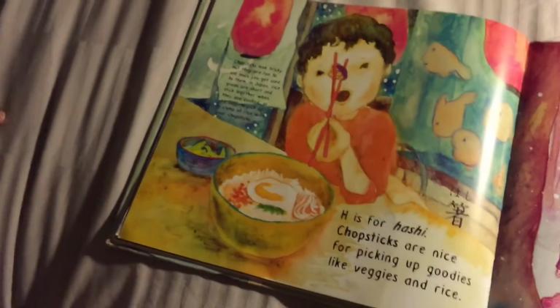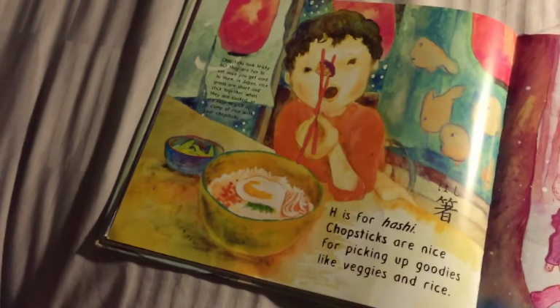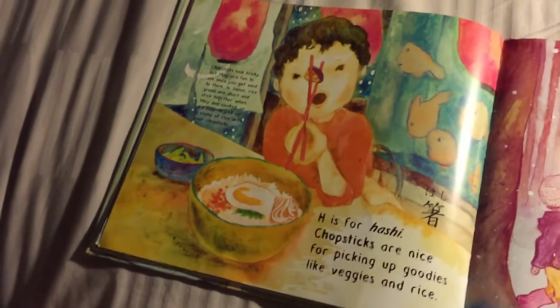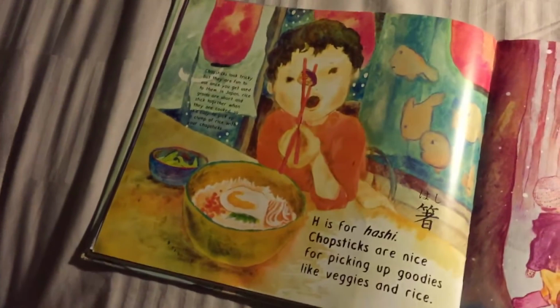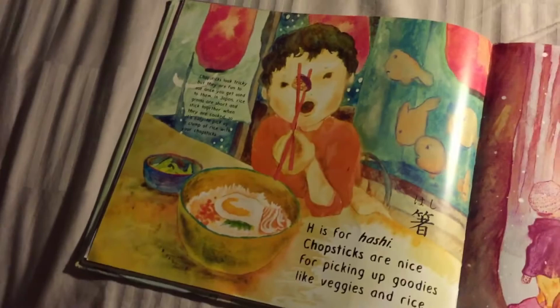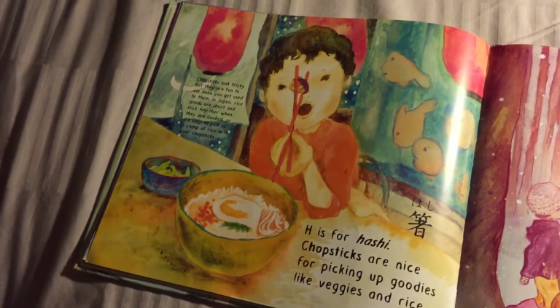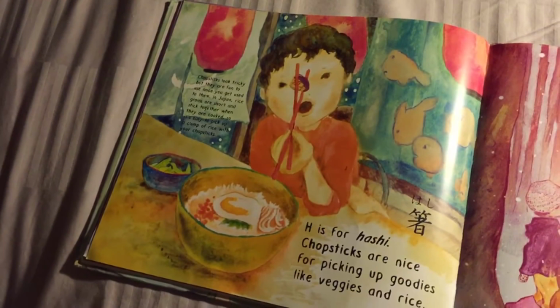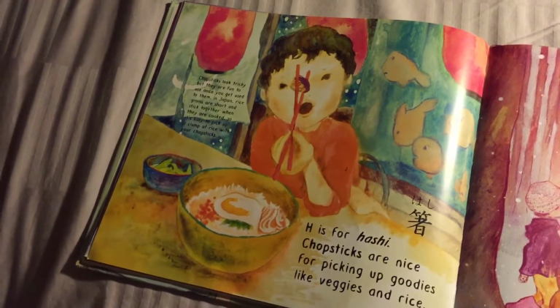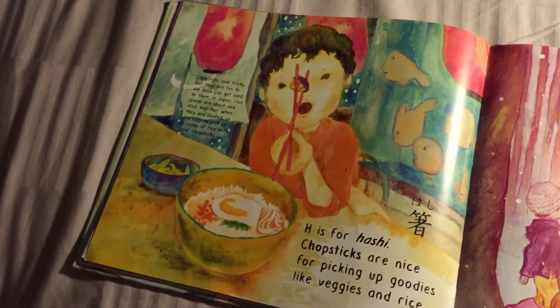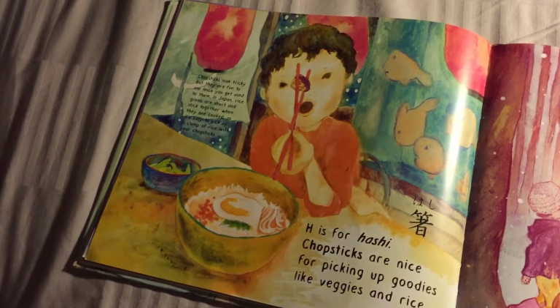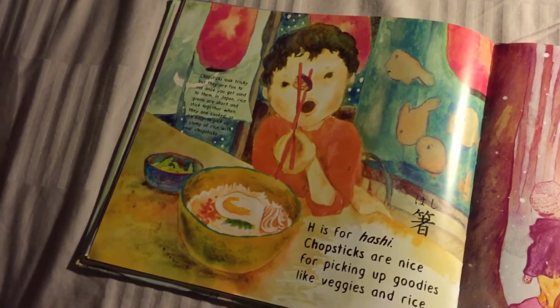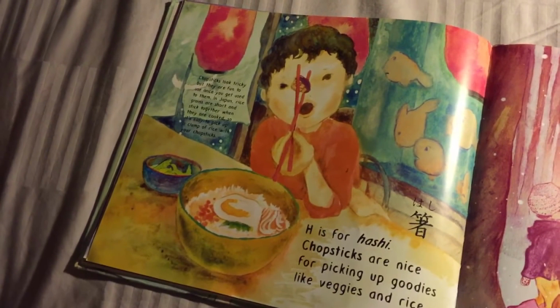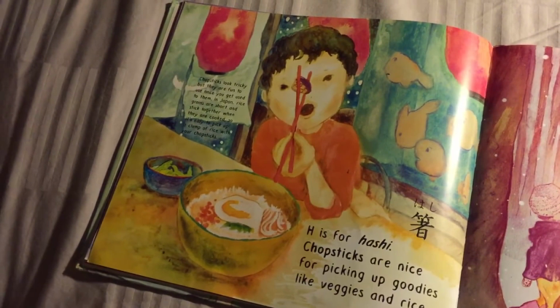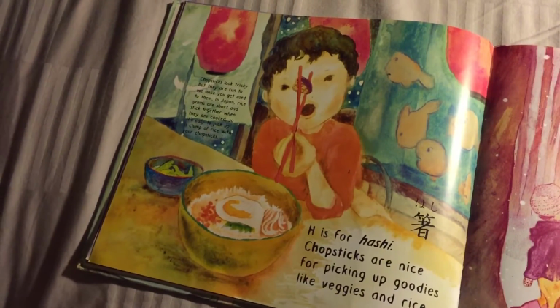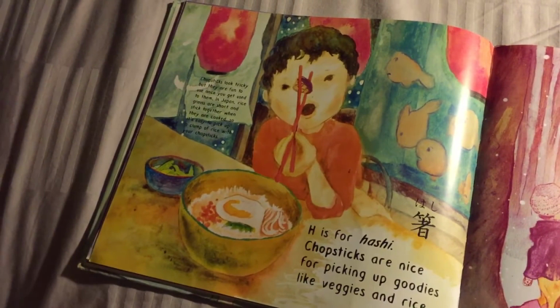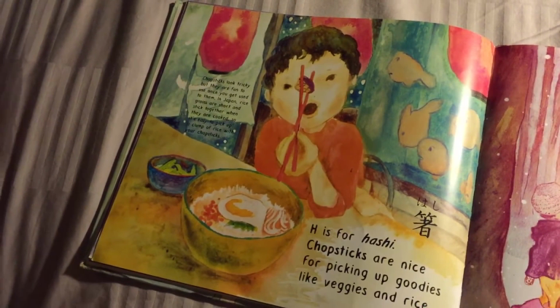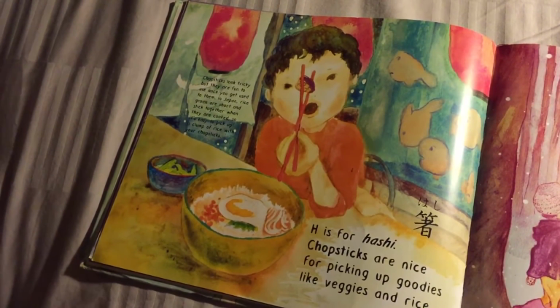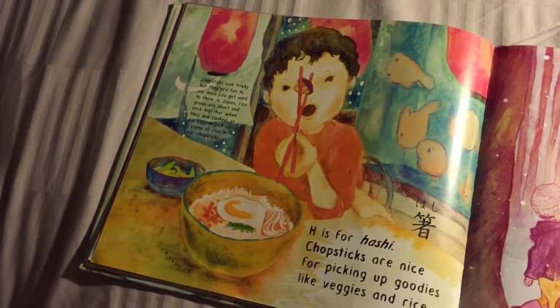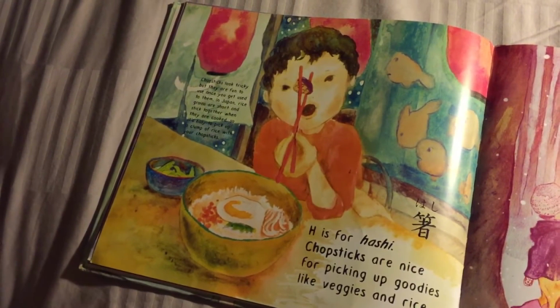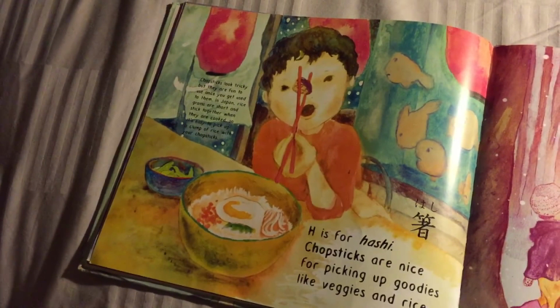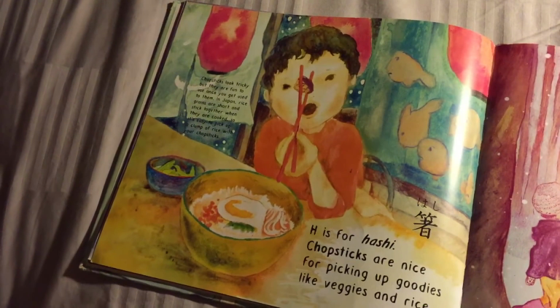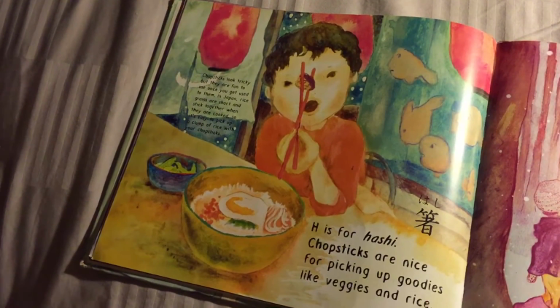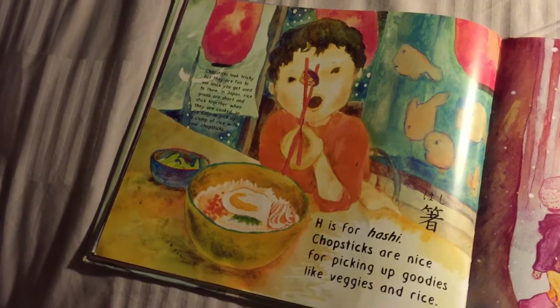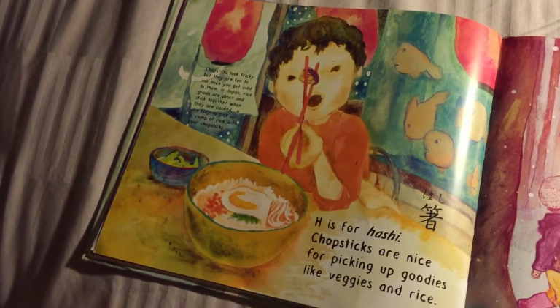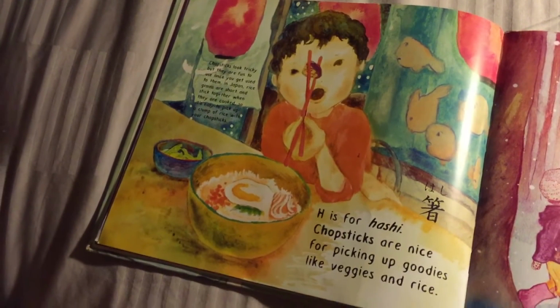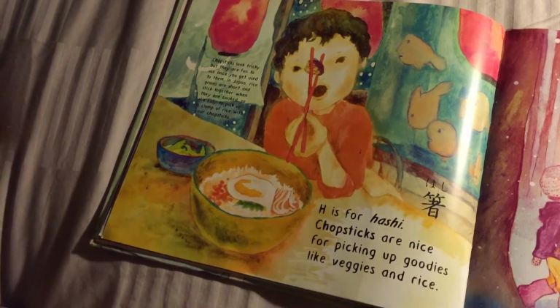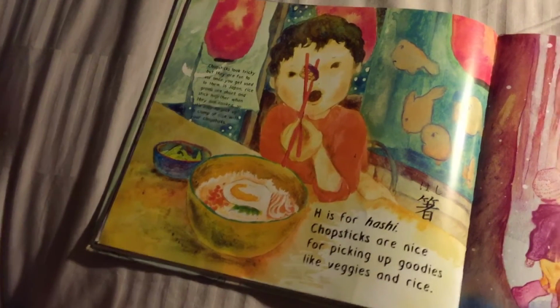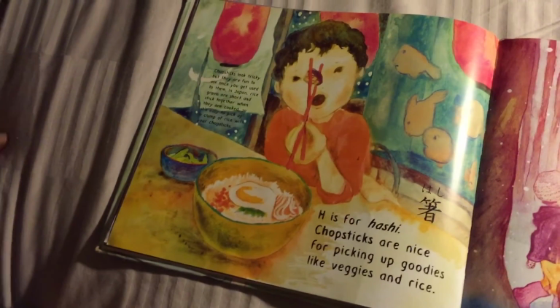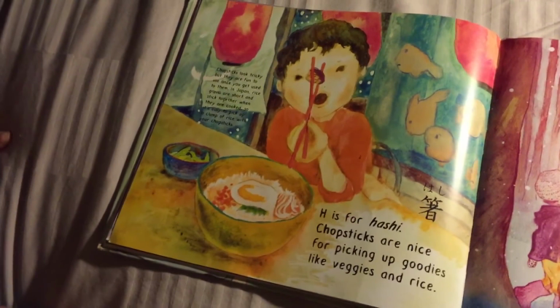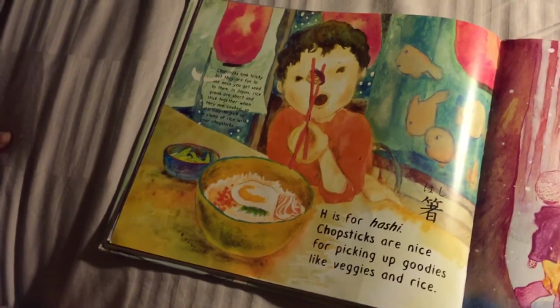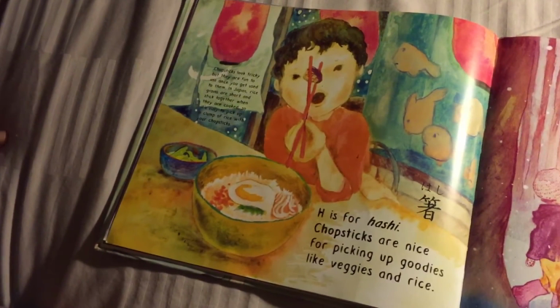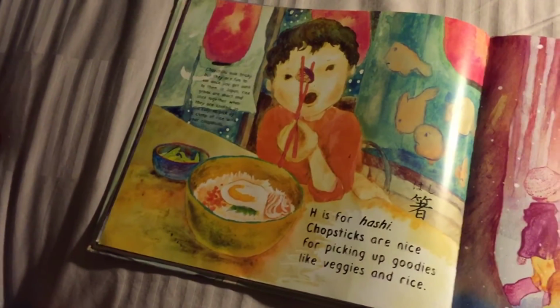H is for Hashi — chopsticks are nice for picking up goodies like veggies and rice.